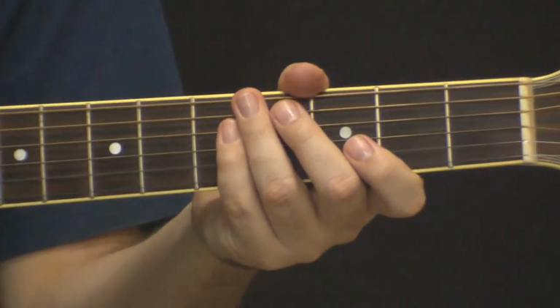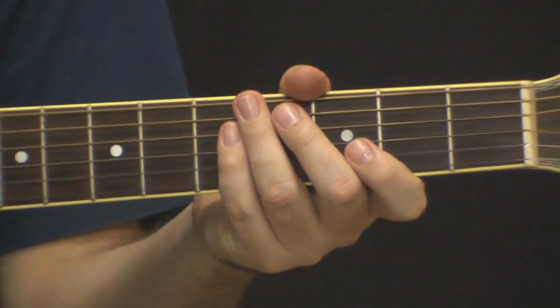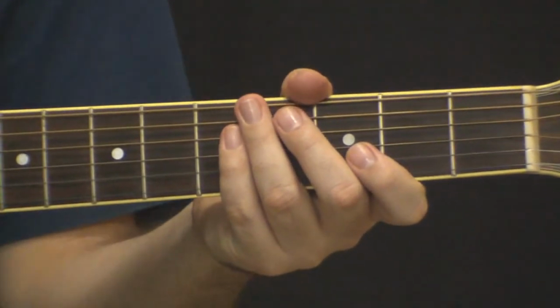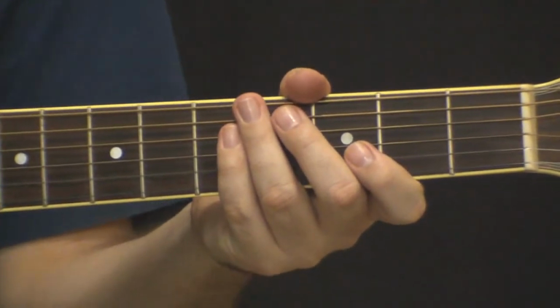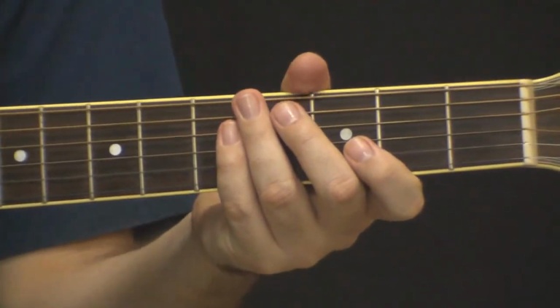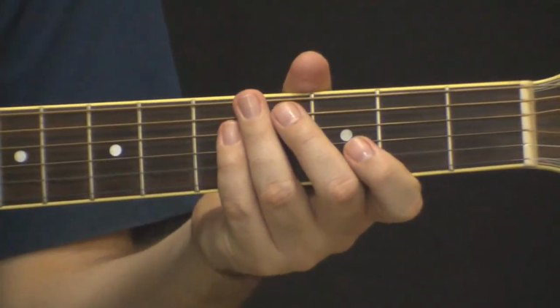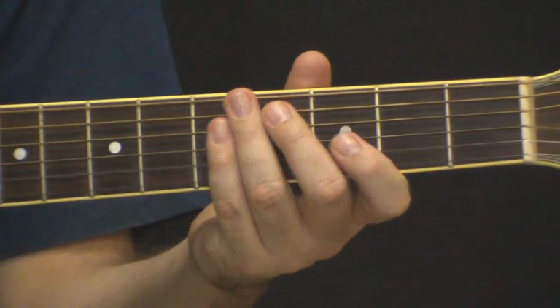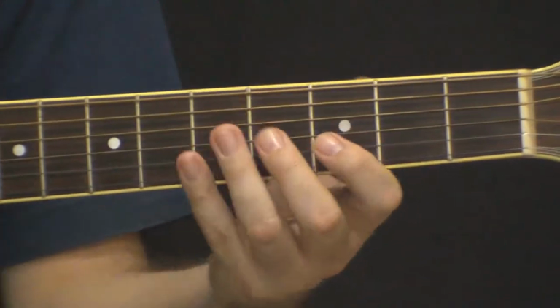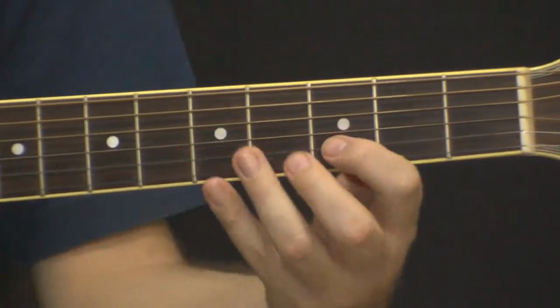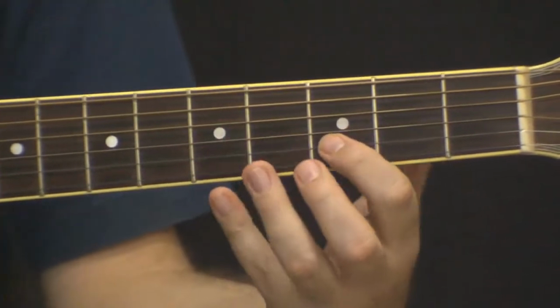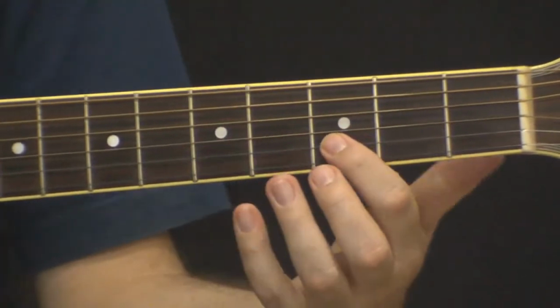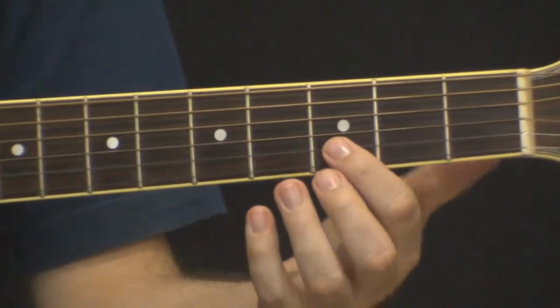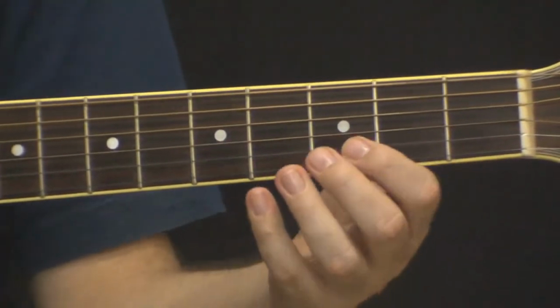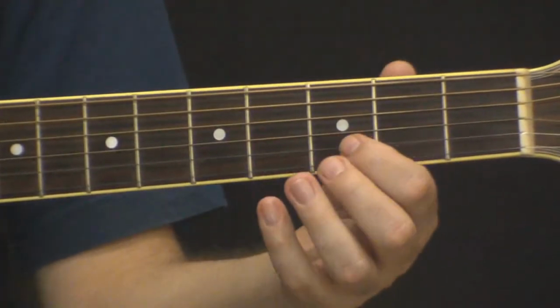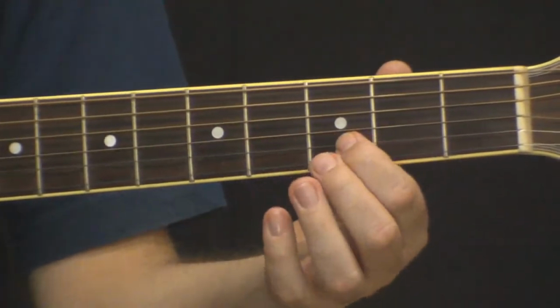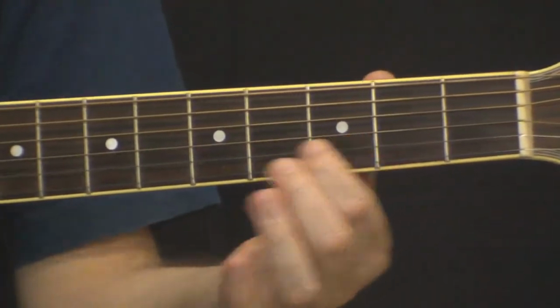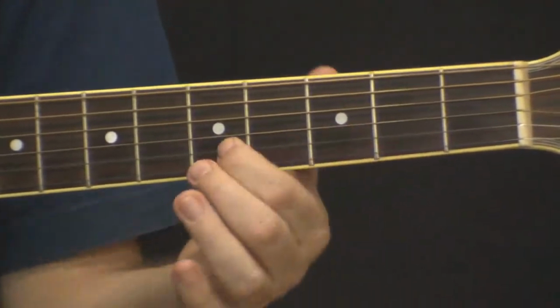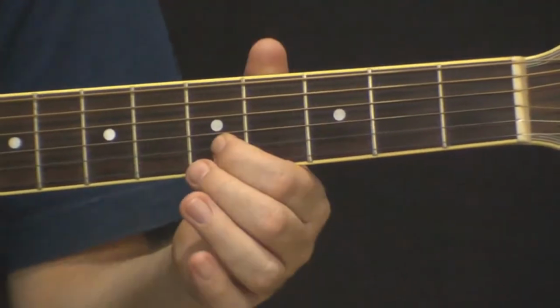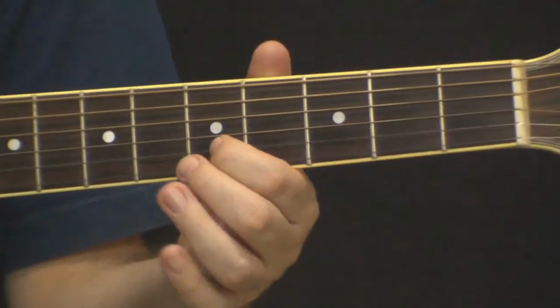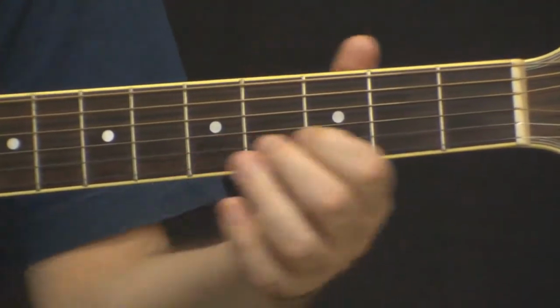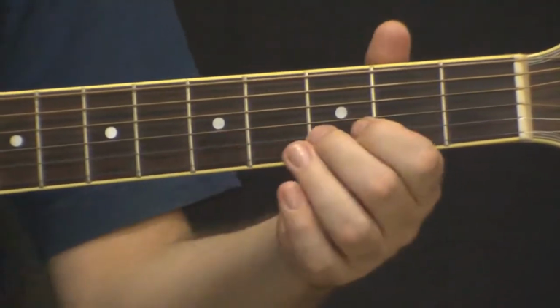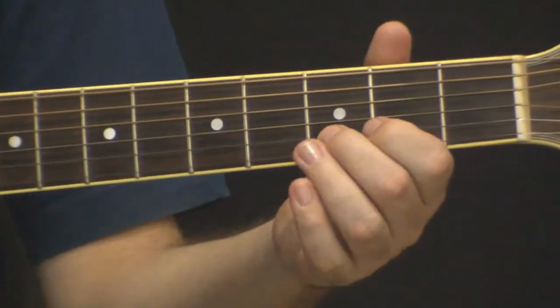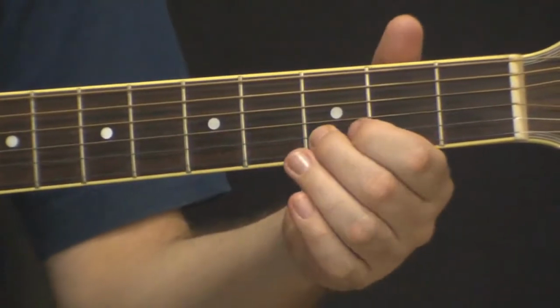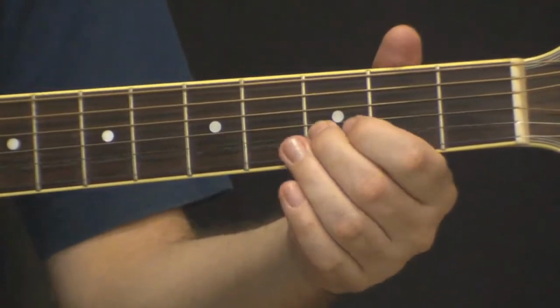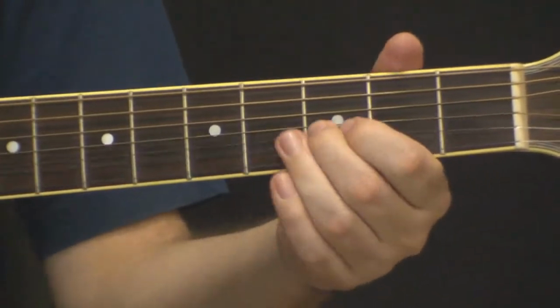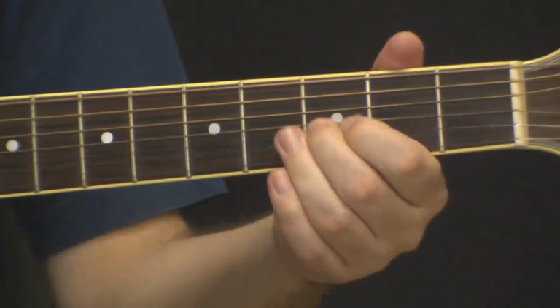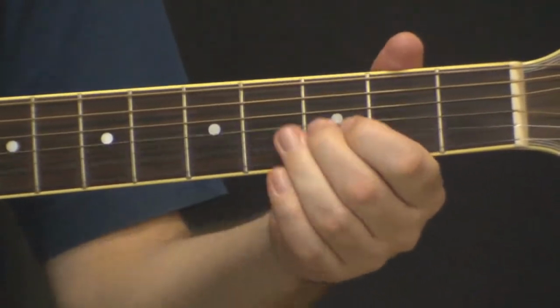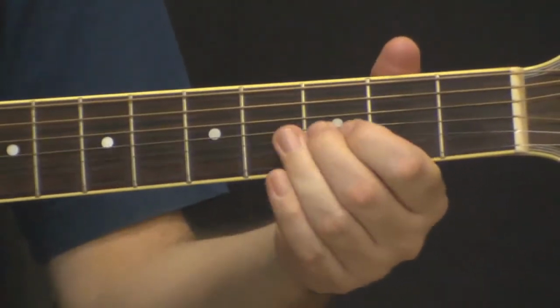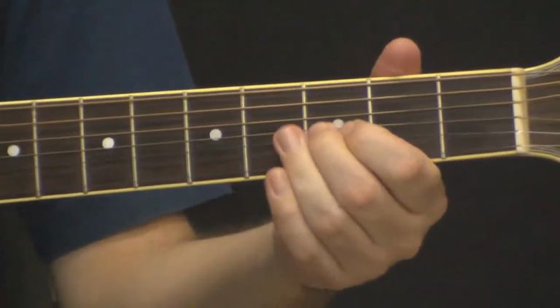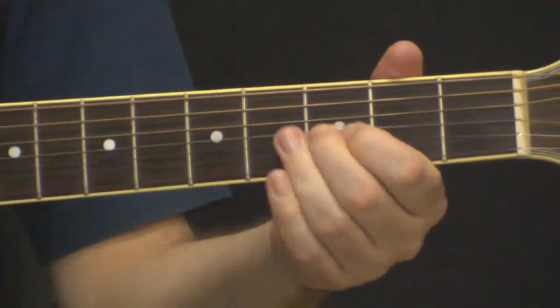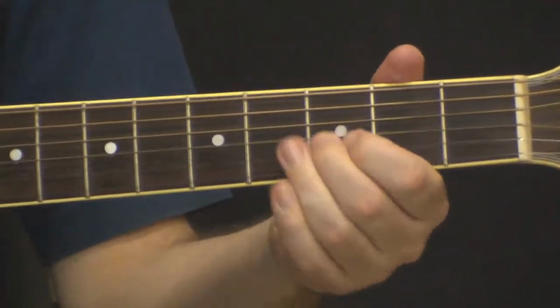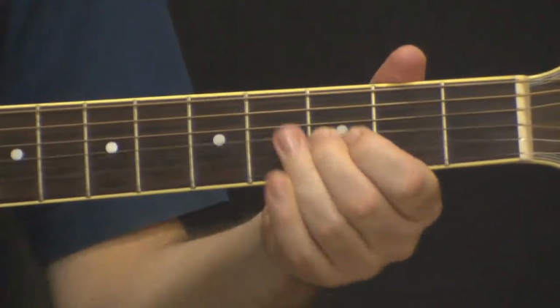Eu vou também utilizar um pouco de slide e de vibrato. Vai ficar assim, olha.